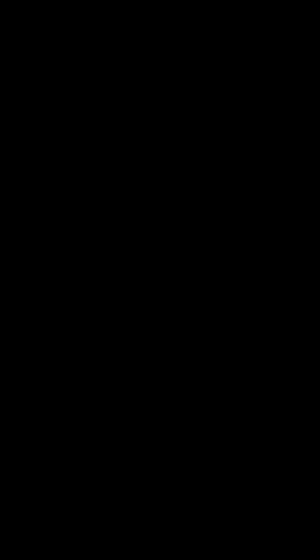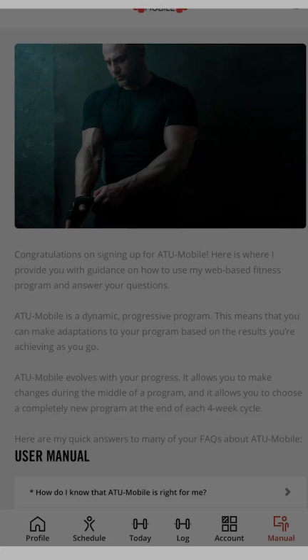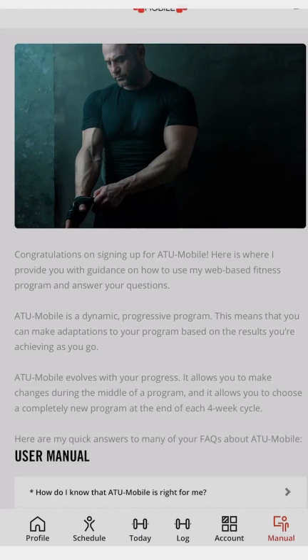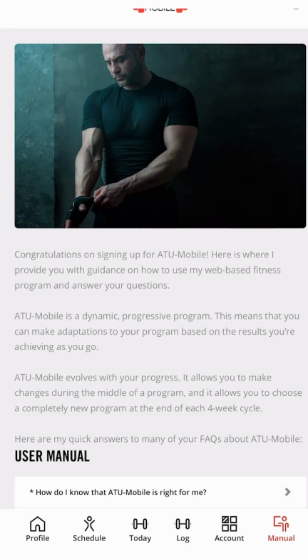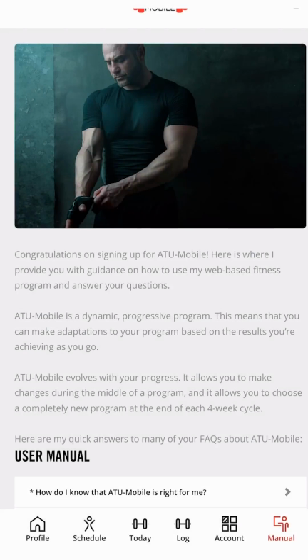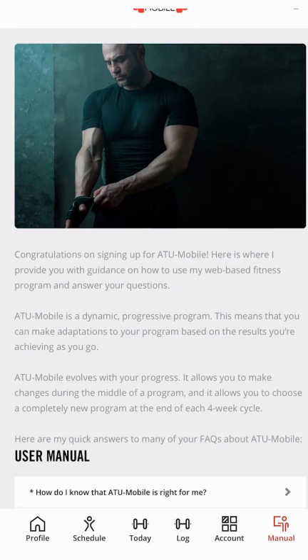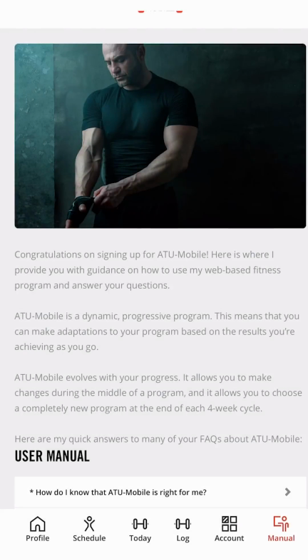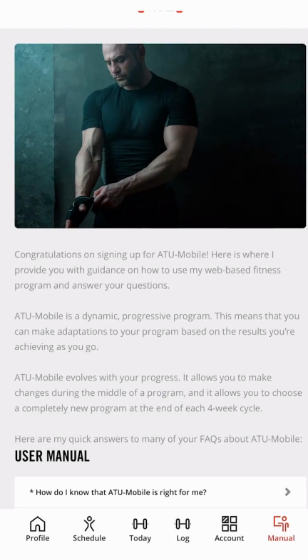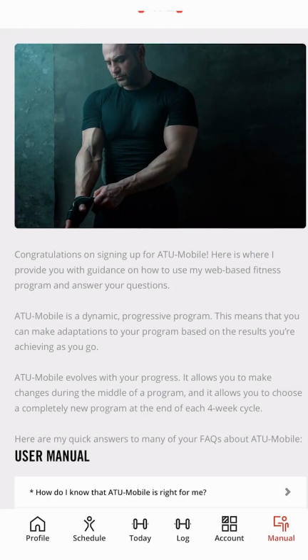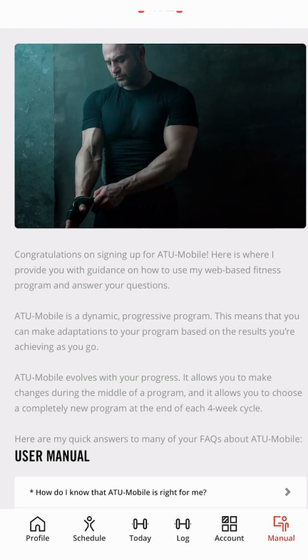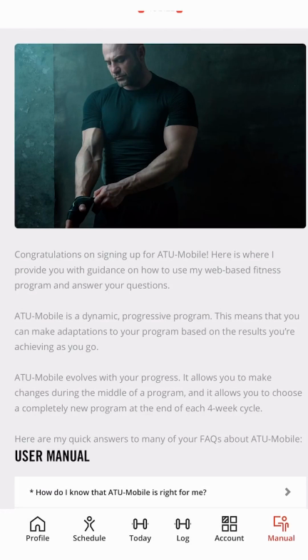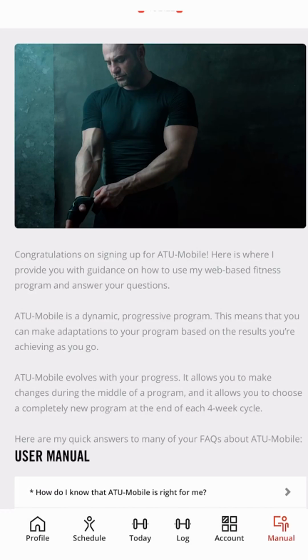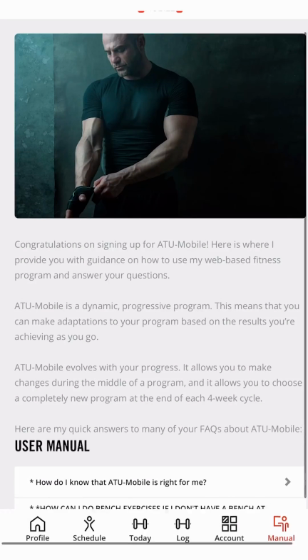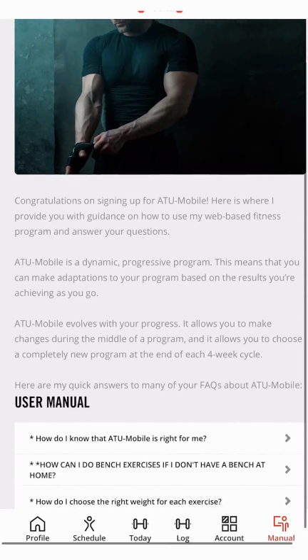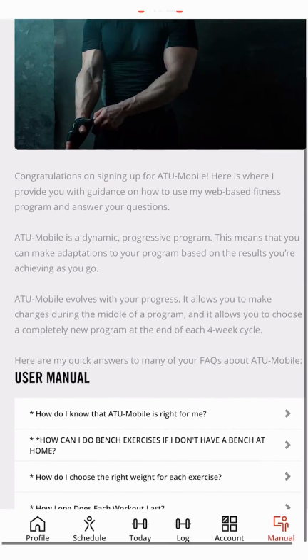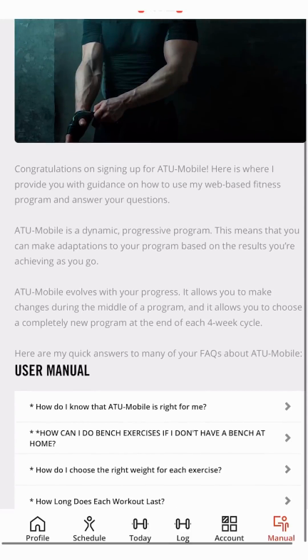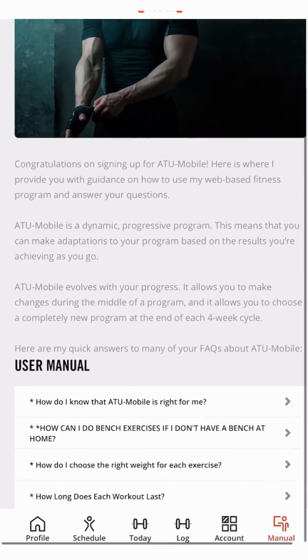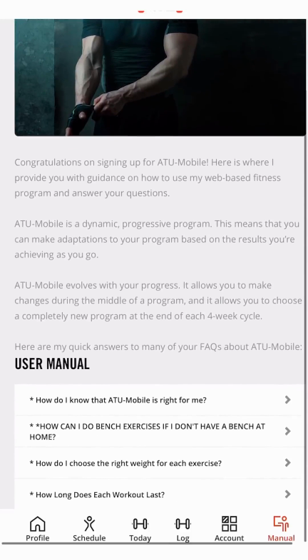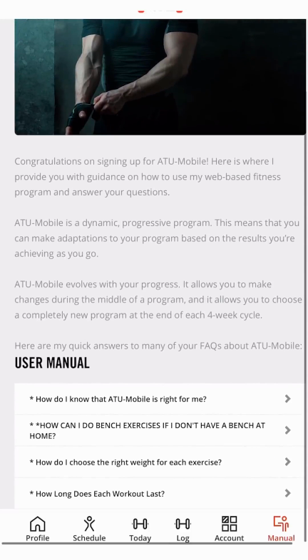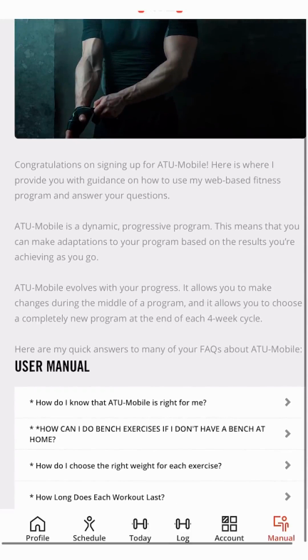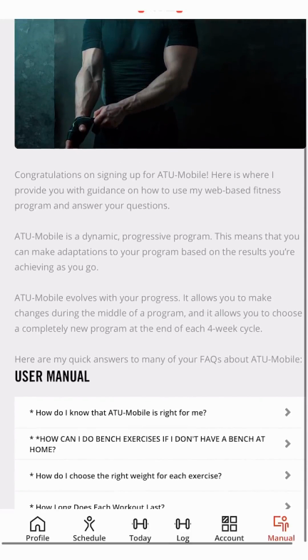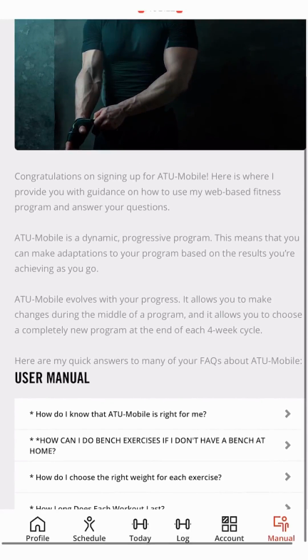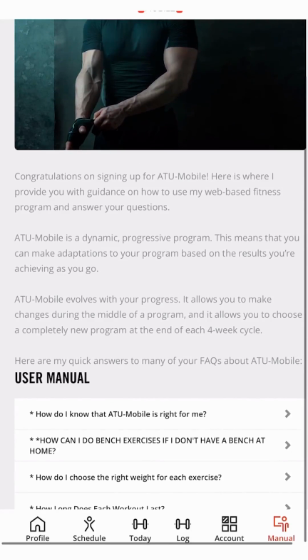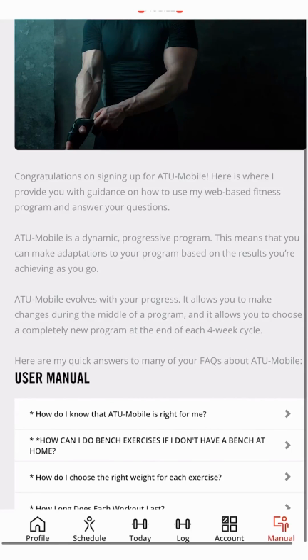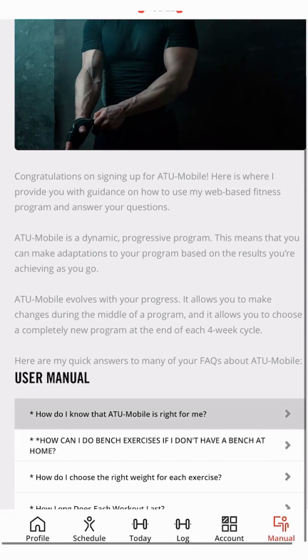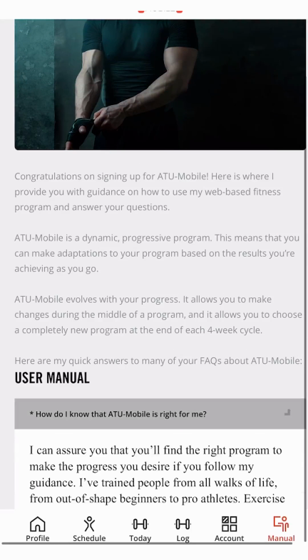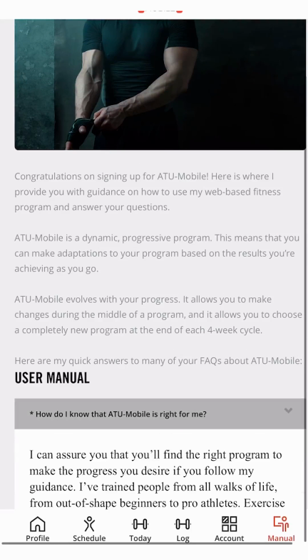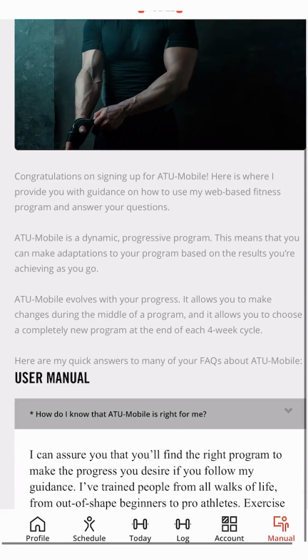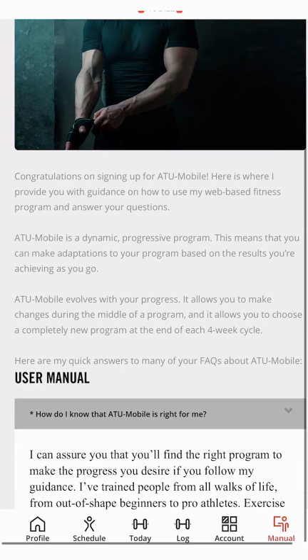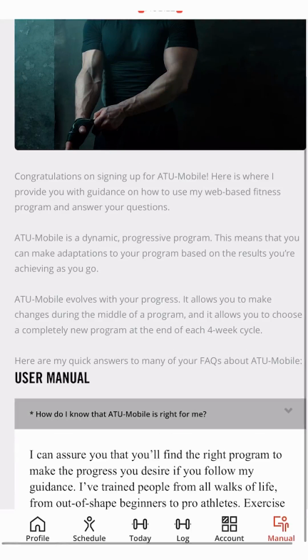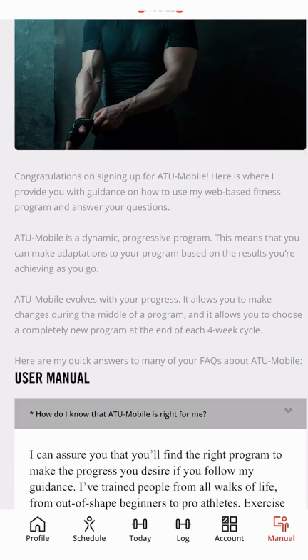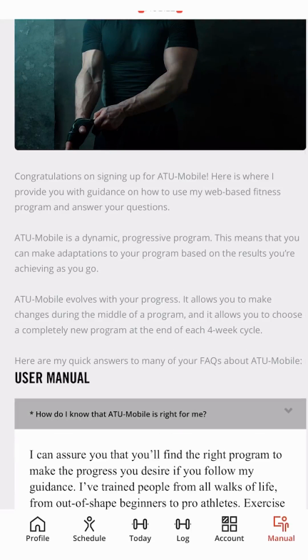In the manual, you will be able to find everything from how to pick your weight to the amount of cardio you need to do.